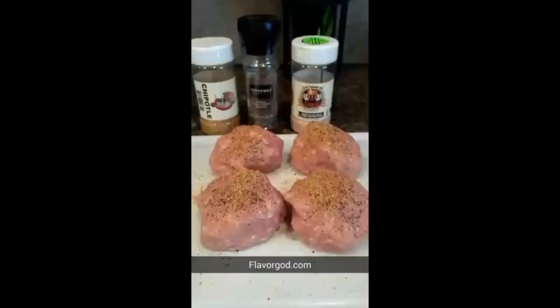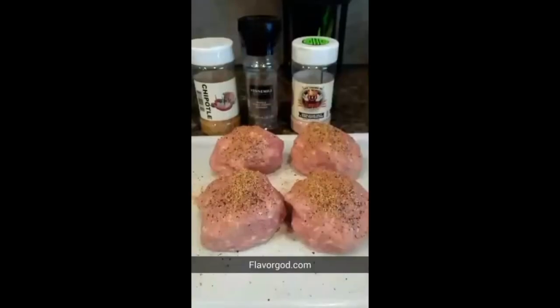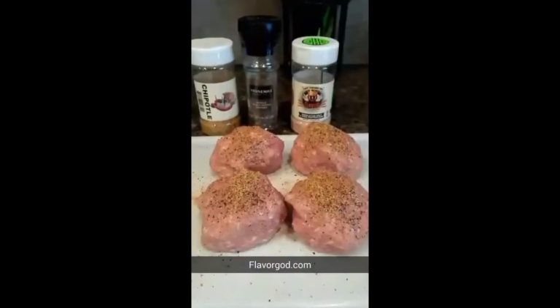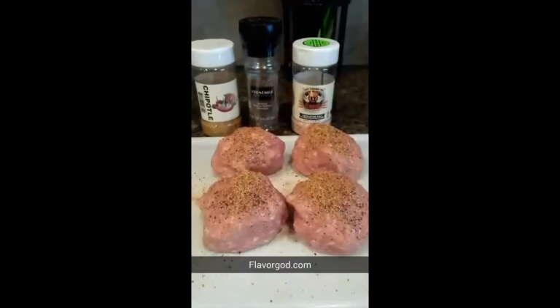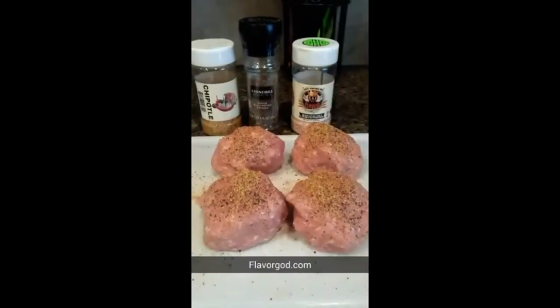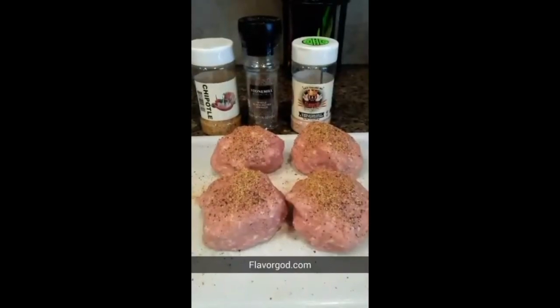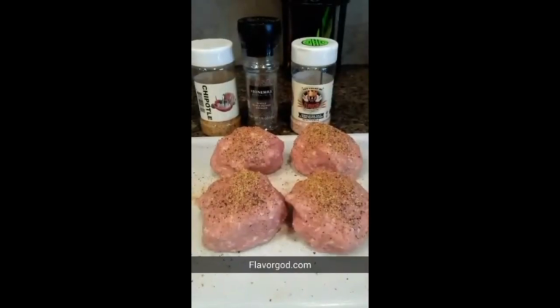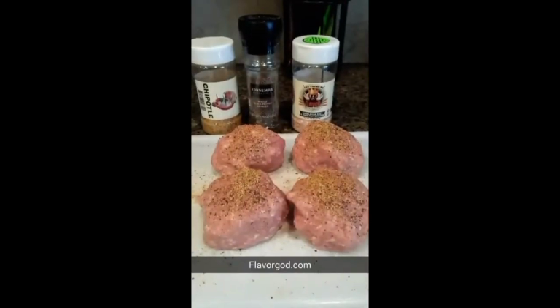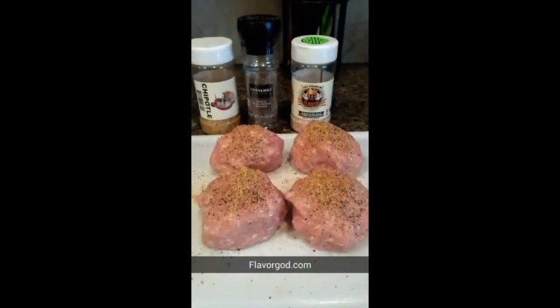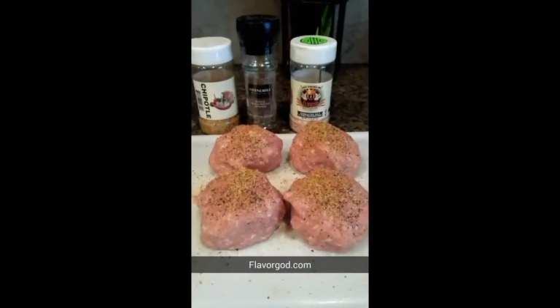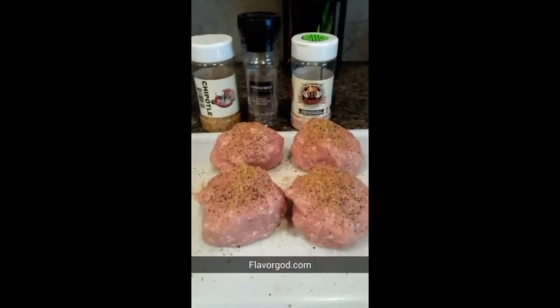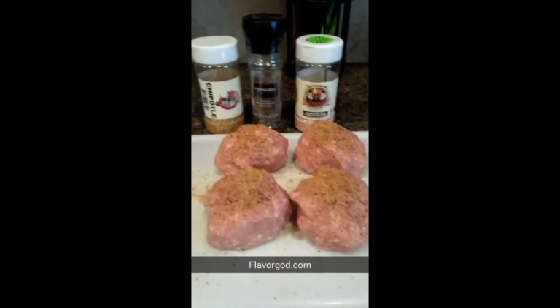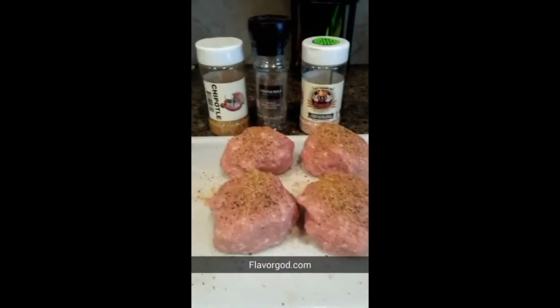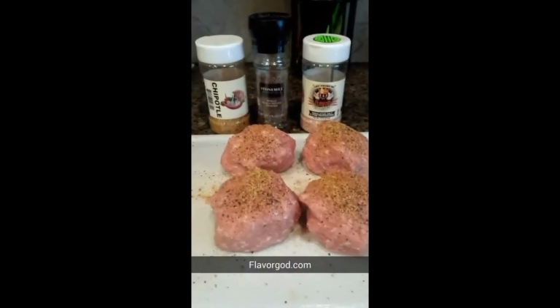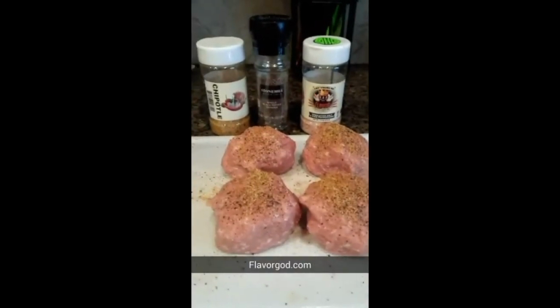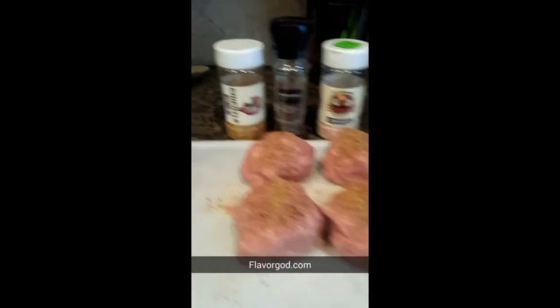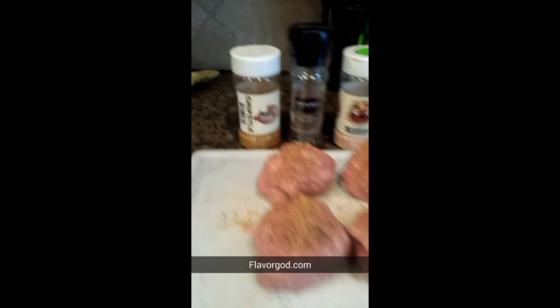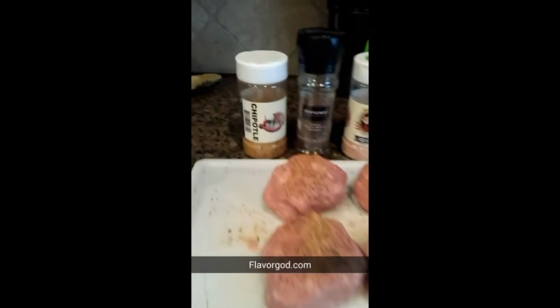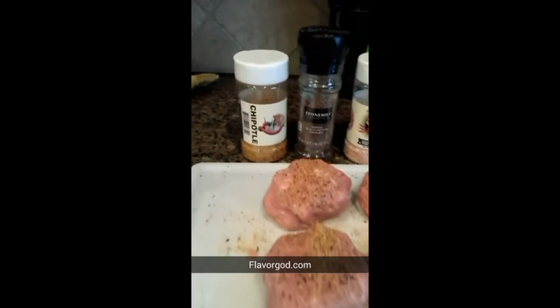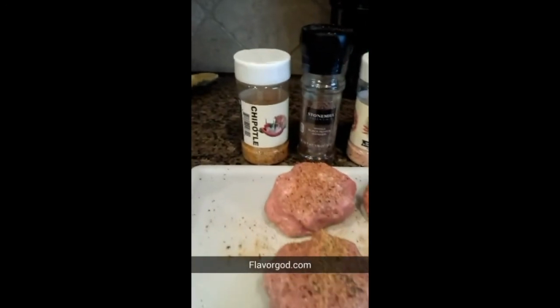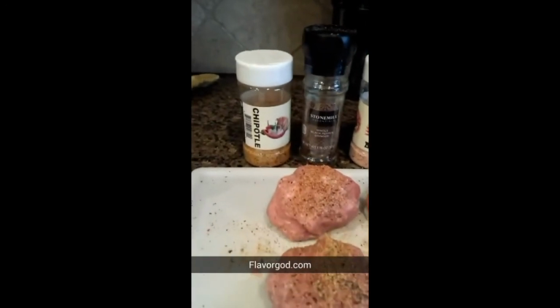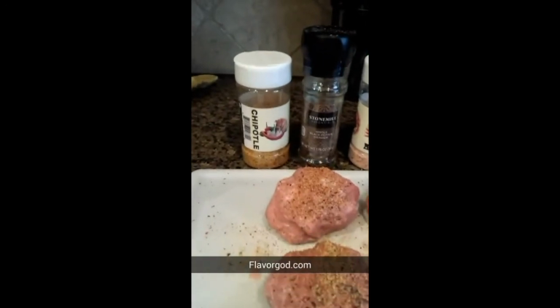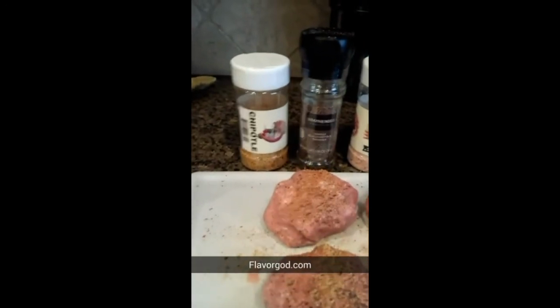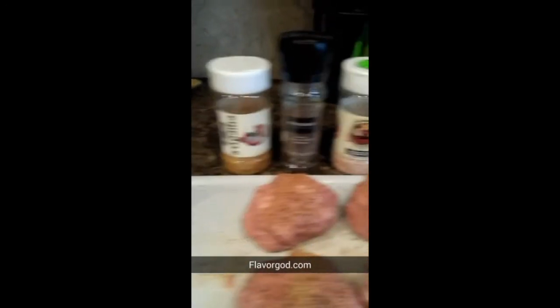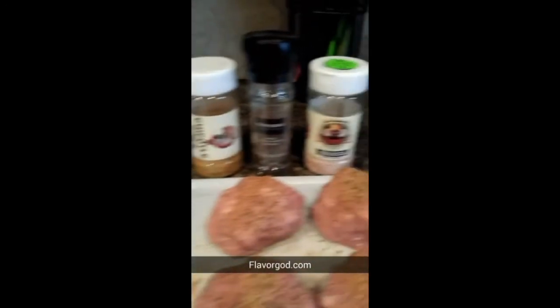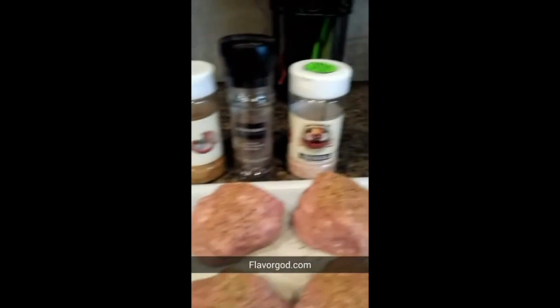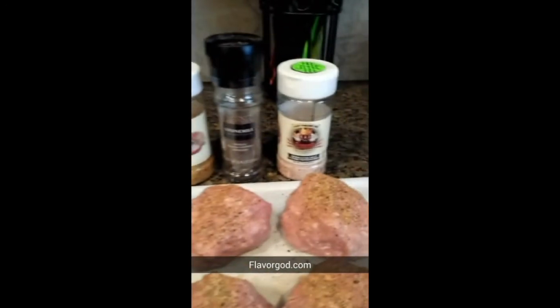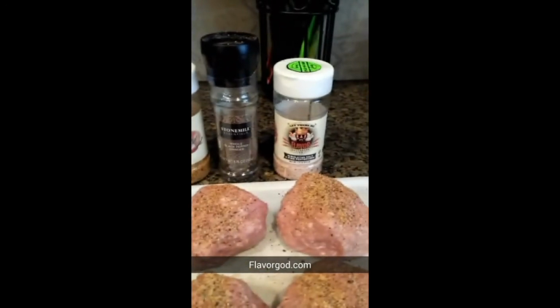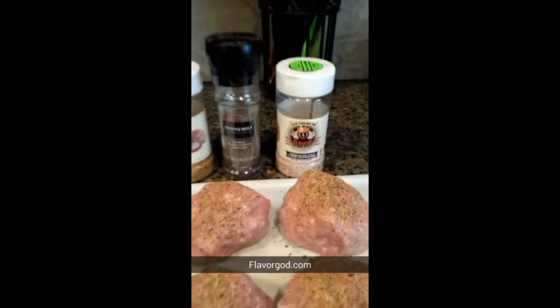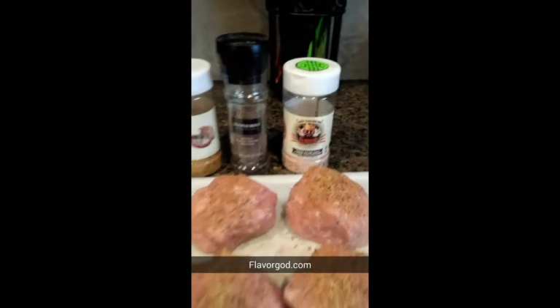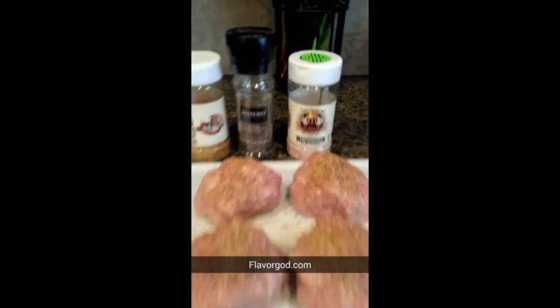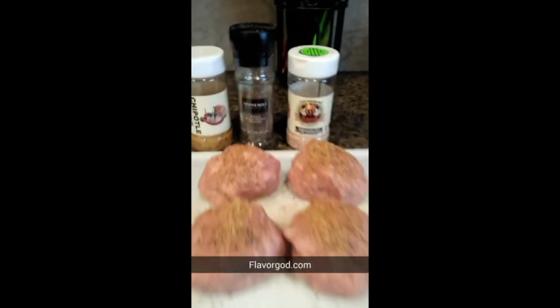I liberally season my patties with ground pepper and my Flavor God seasonings, which are low sodium.